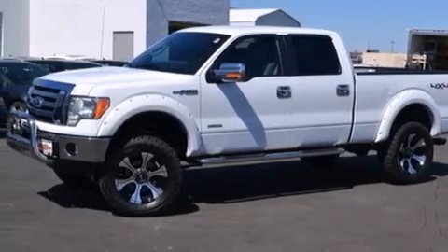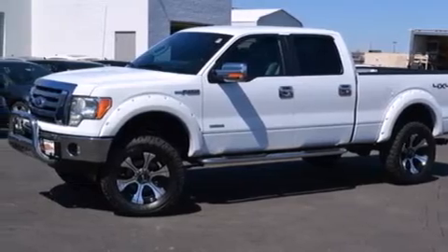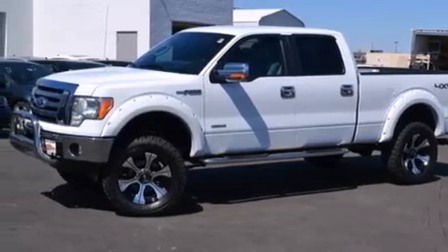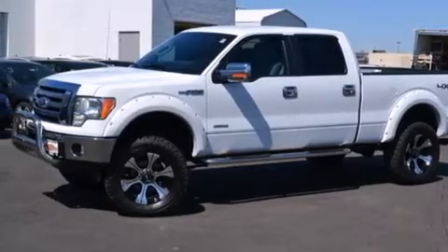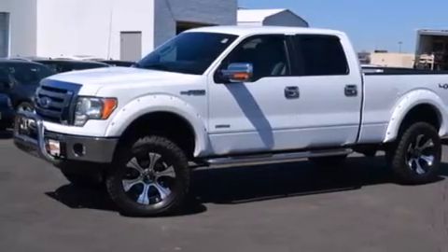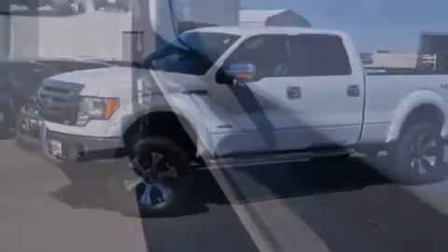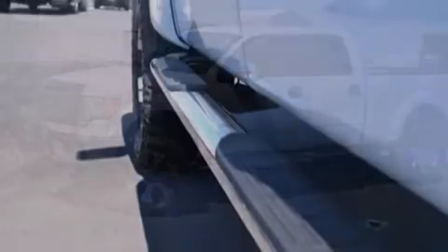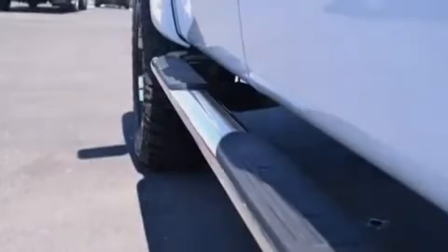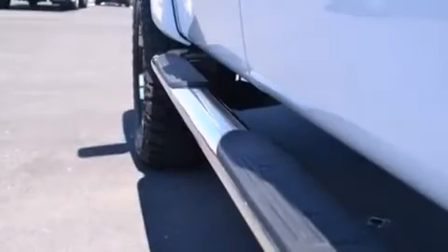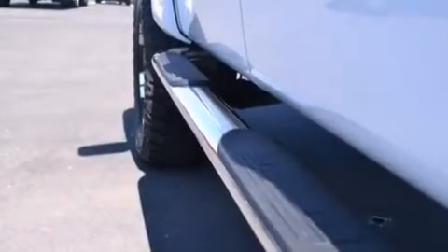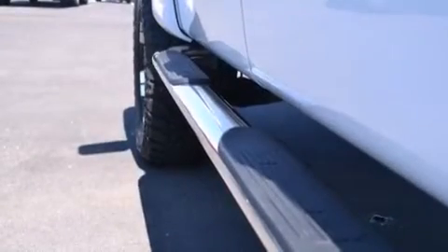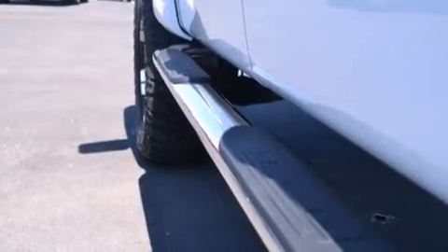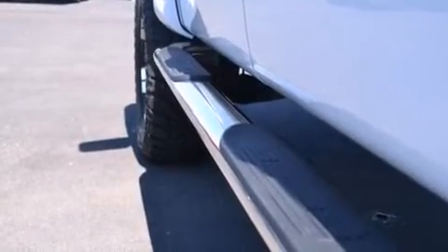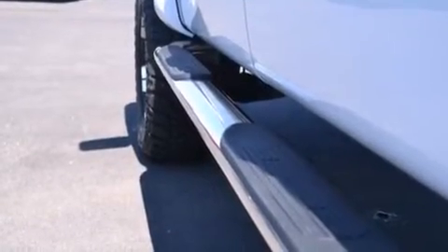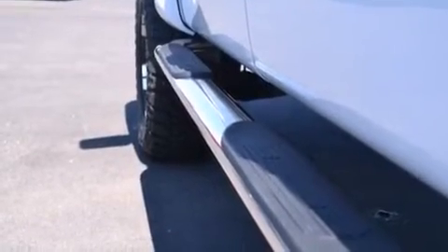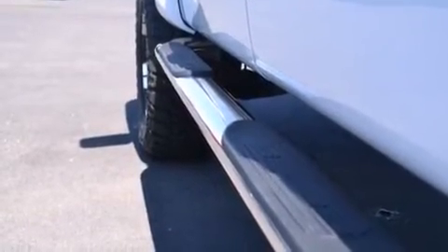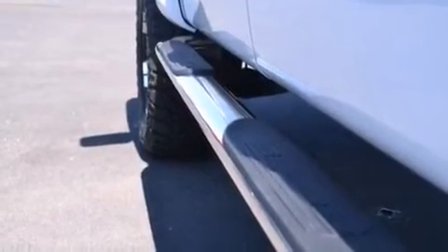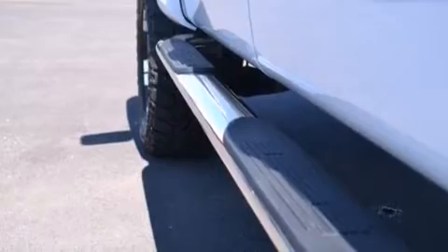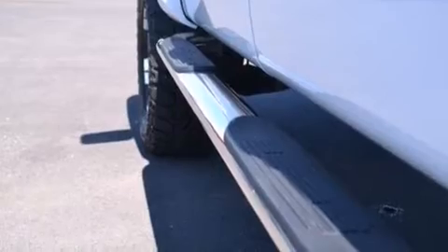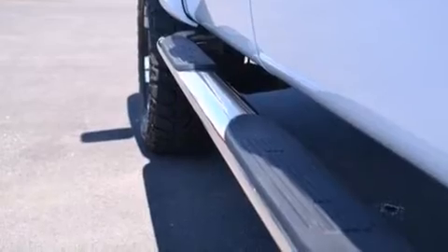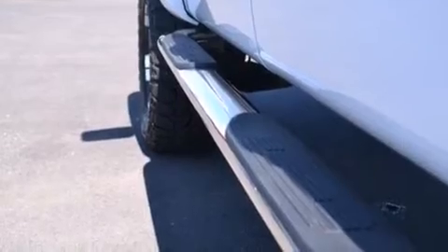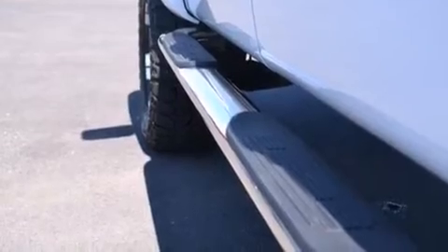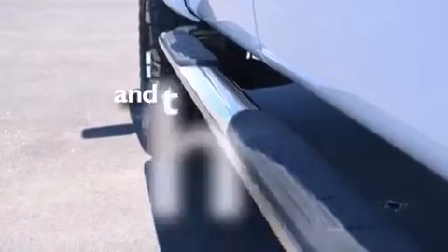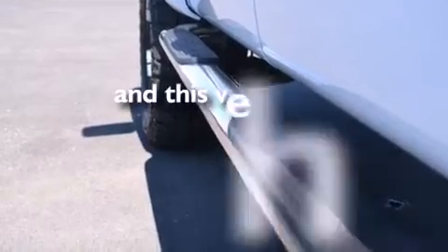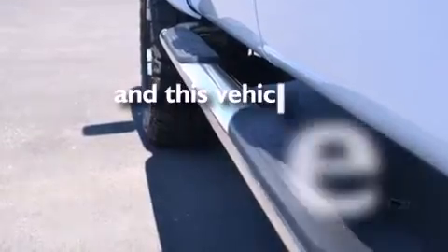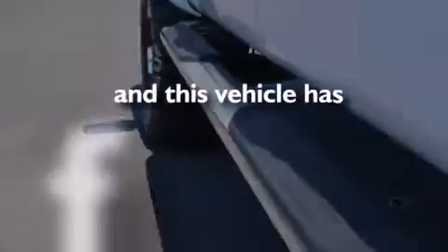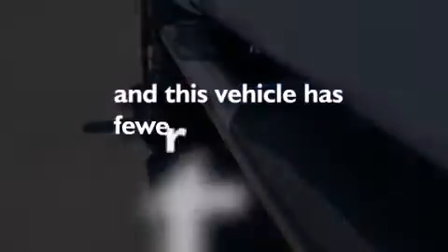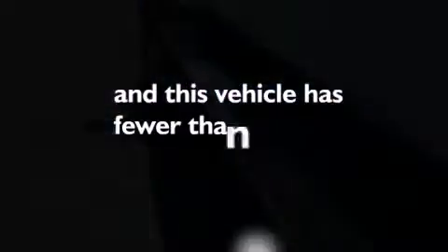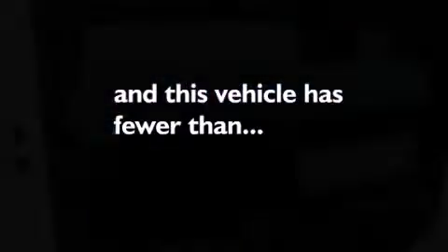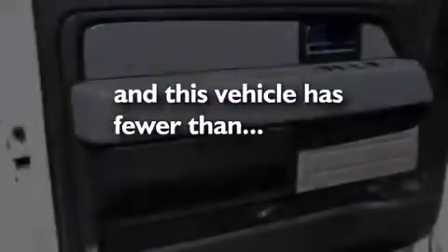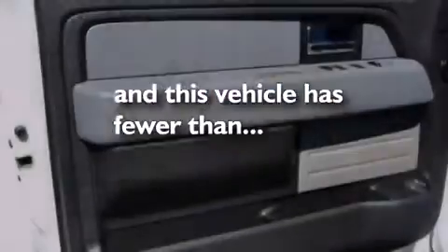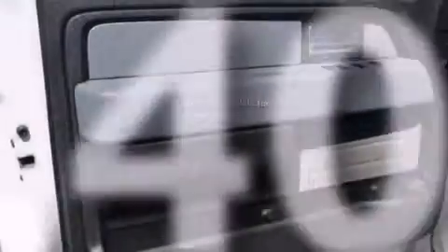Air conditioning, a pass-through rear seat, cruise control, full-power accessories — and this vehicle has less than 2,000 miles.